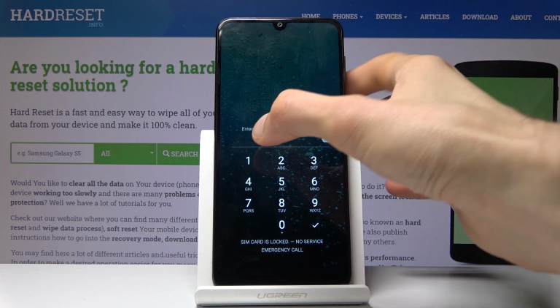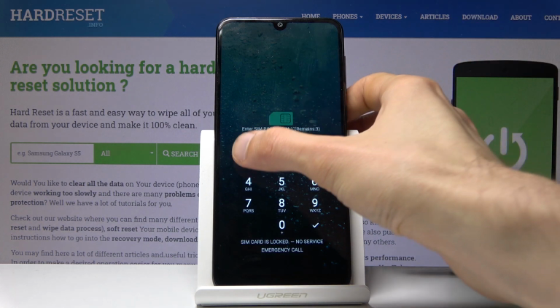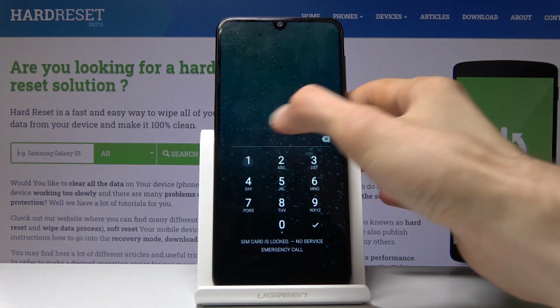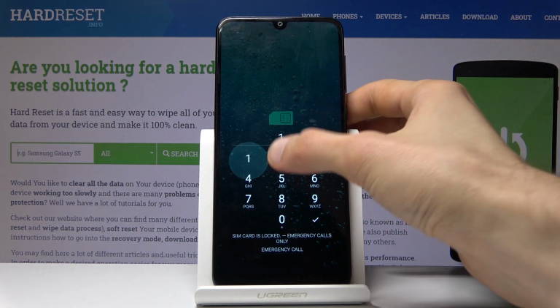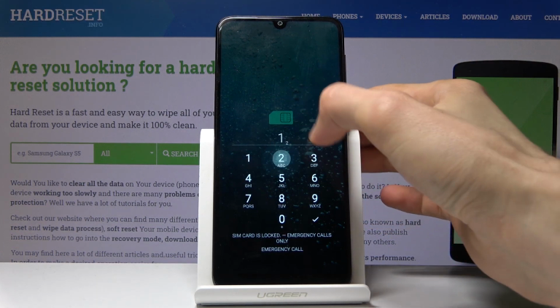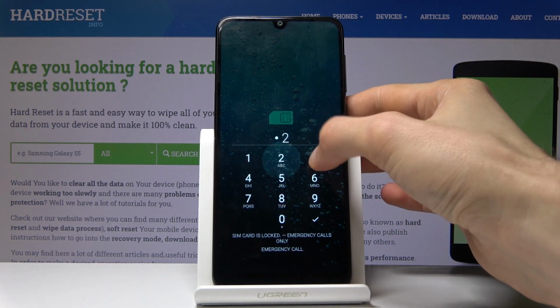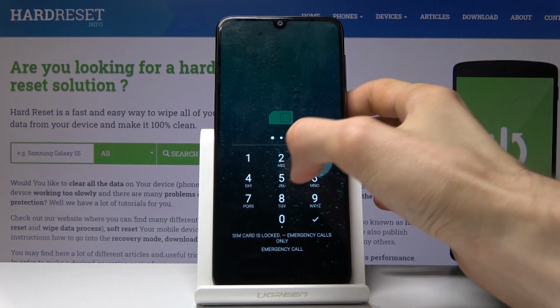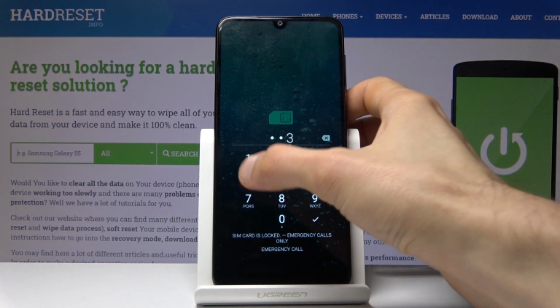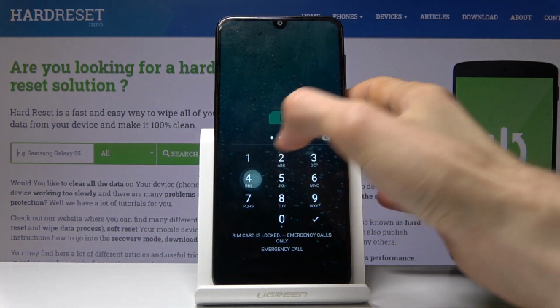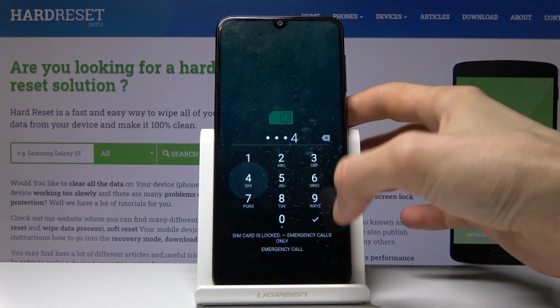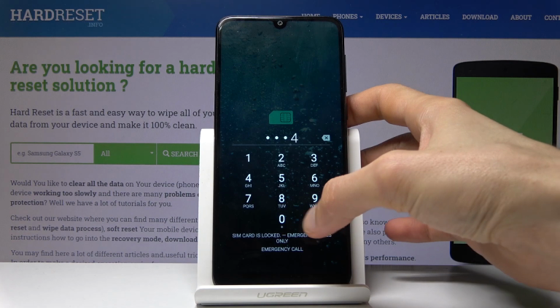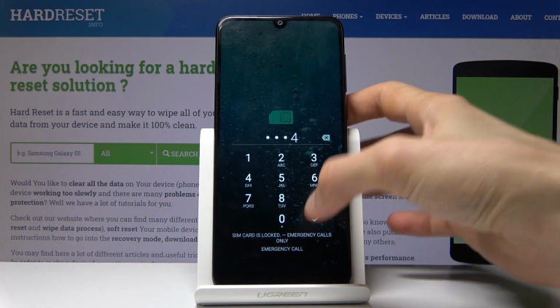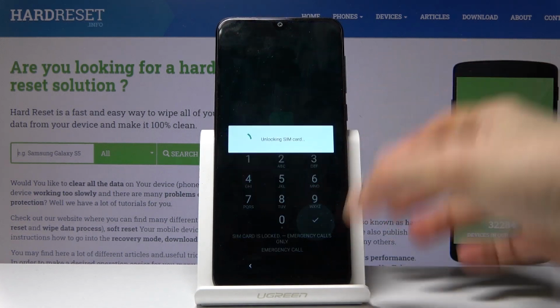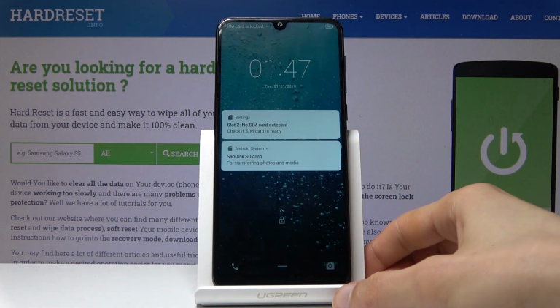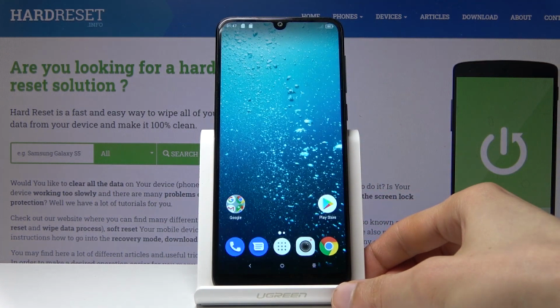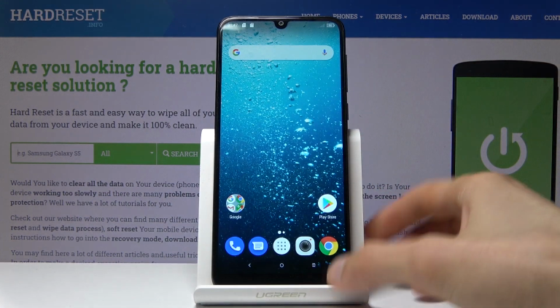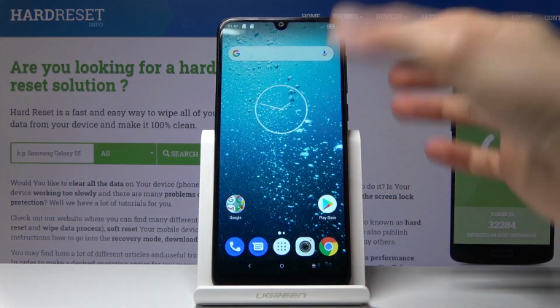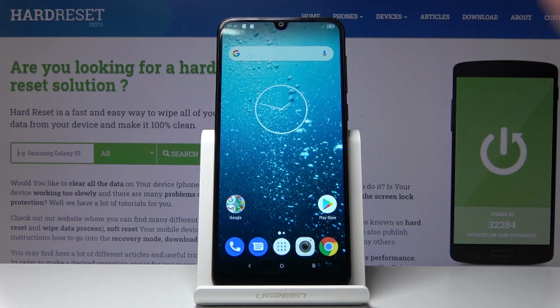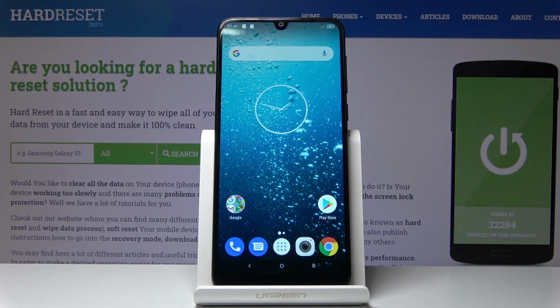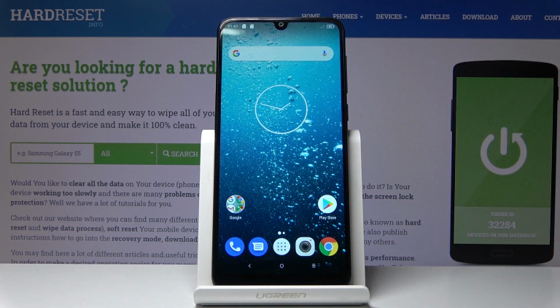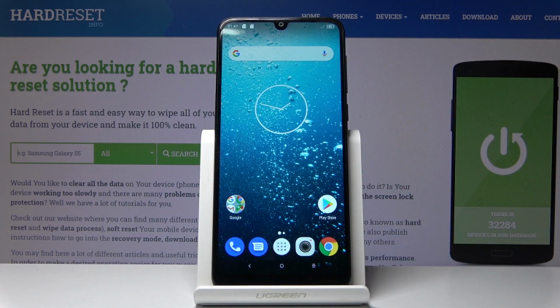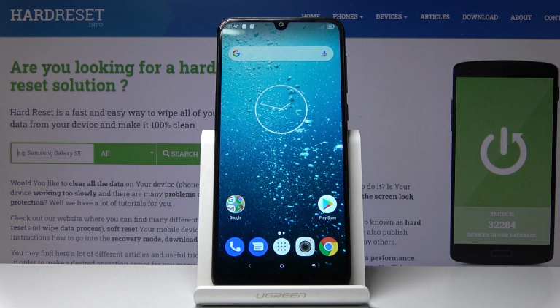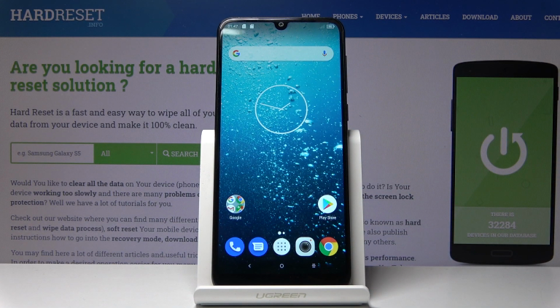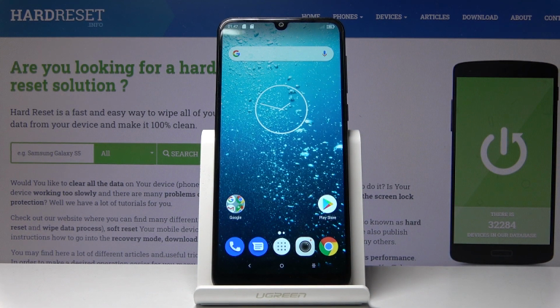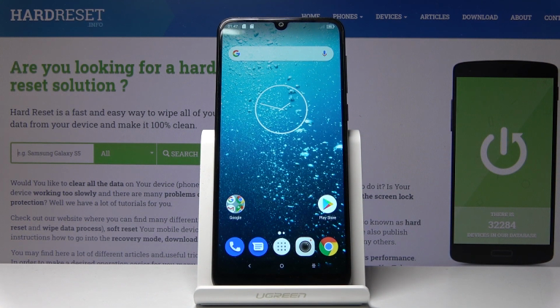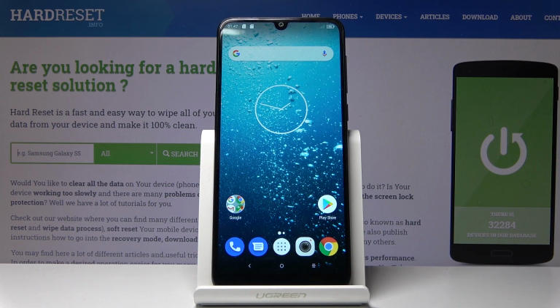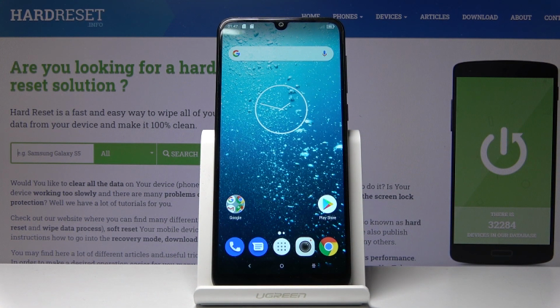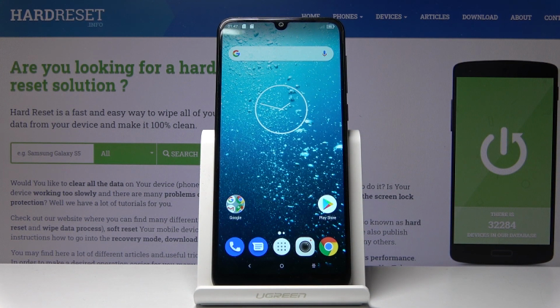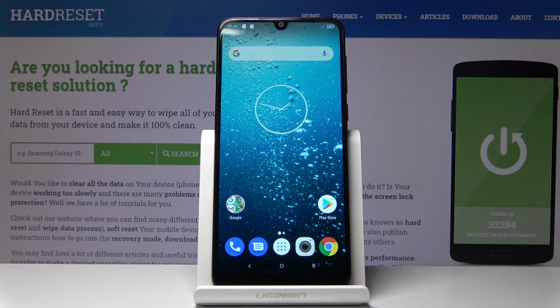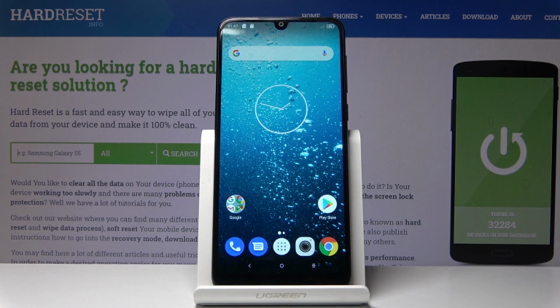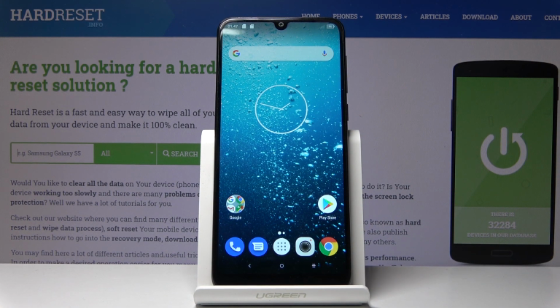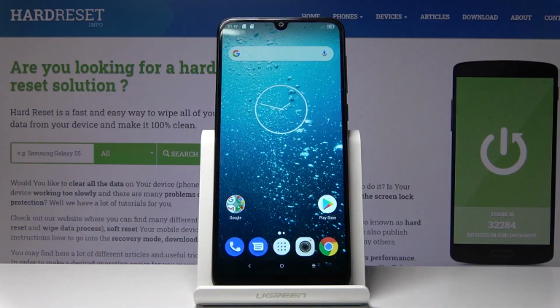So that is how you would access and also leave the boot mode. If you found this video helpful, don't forget to hit like, subscribe, and thanks for watching.